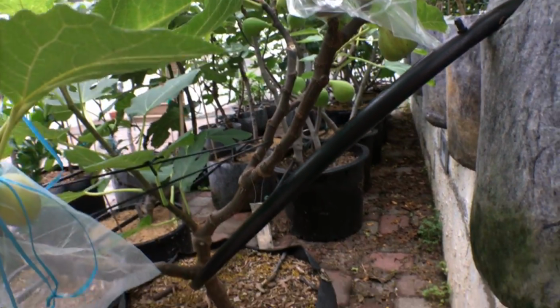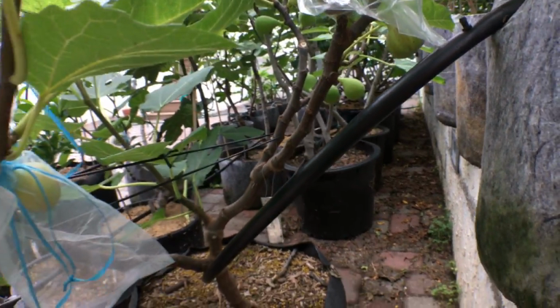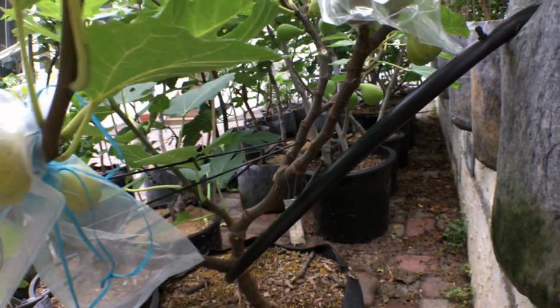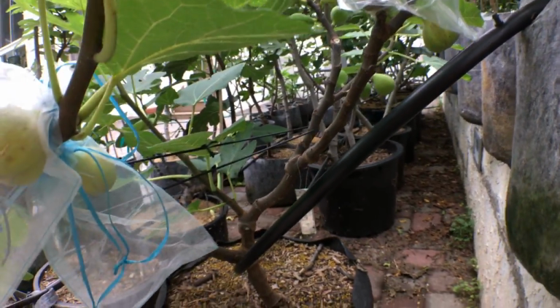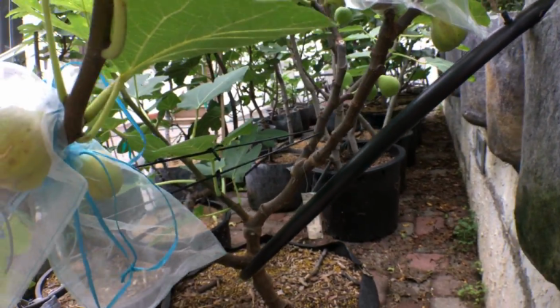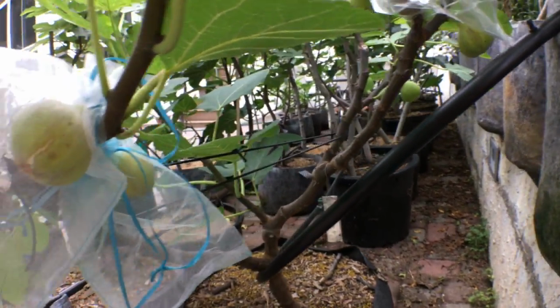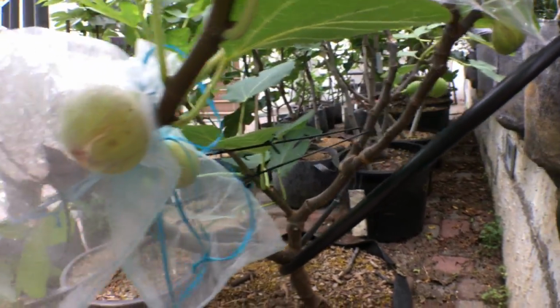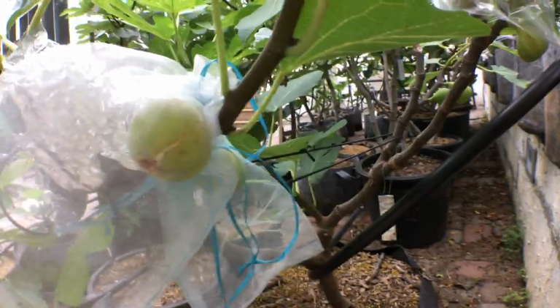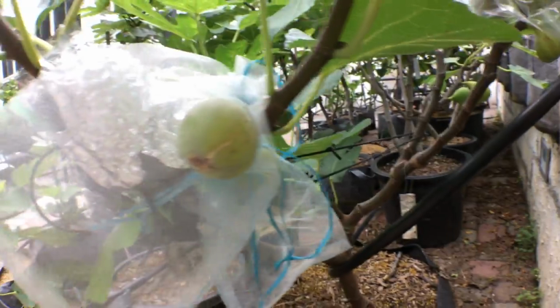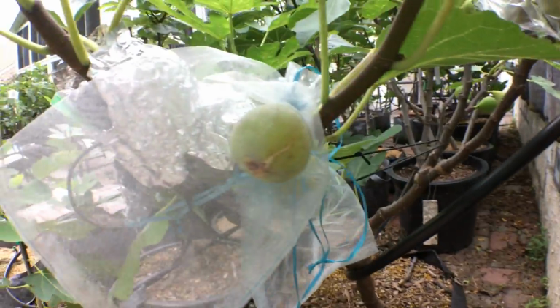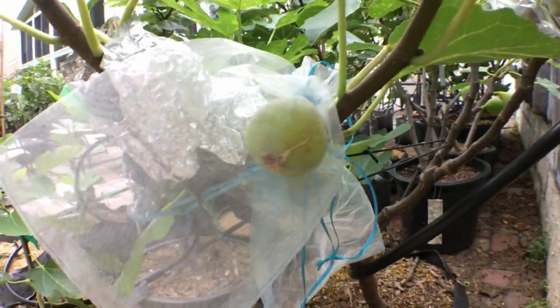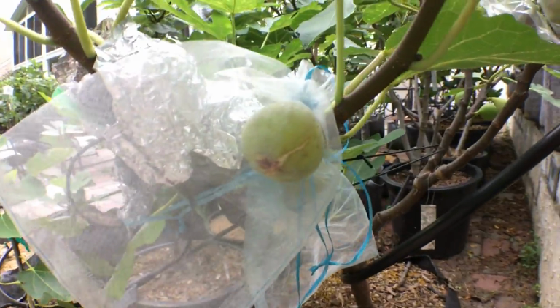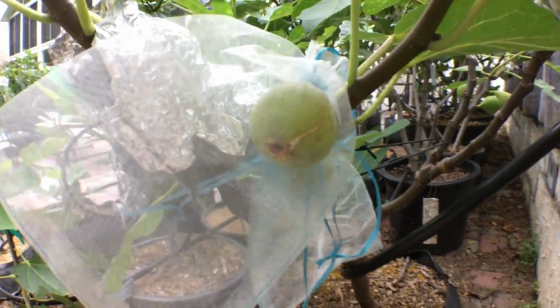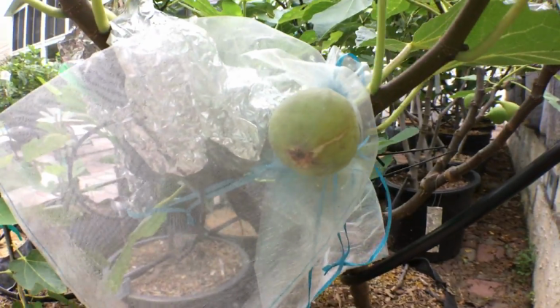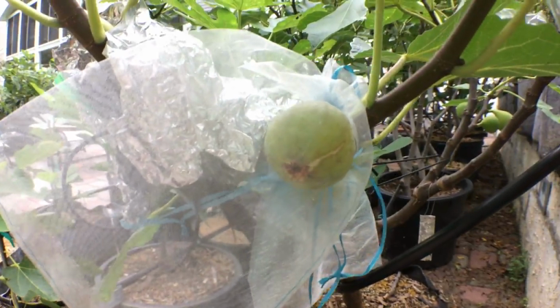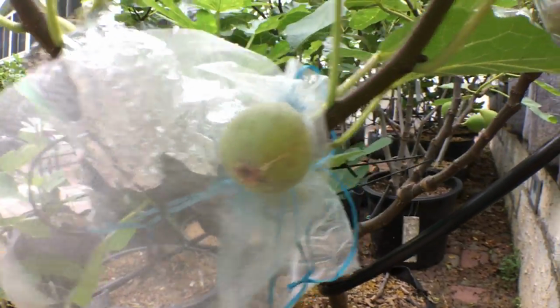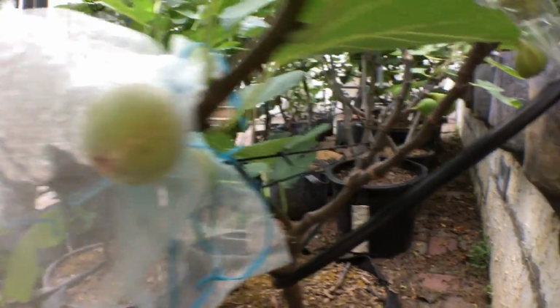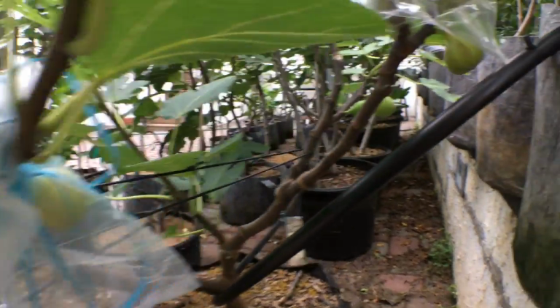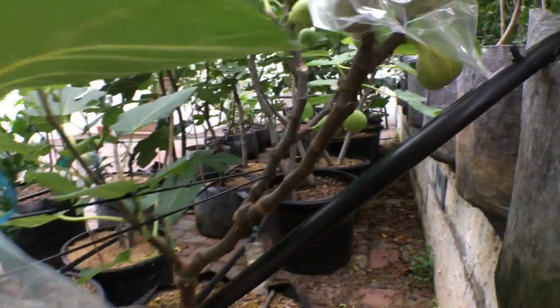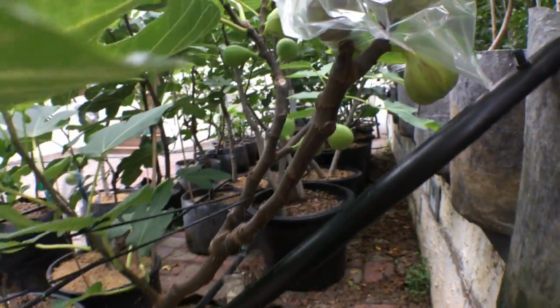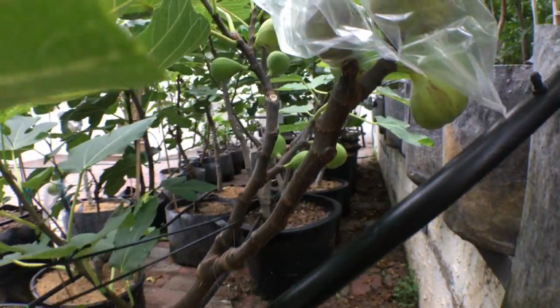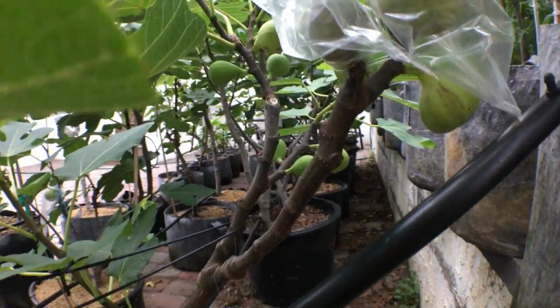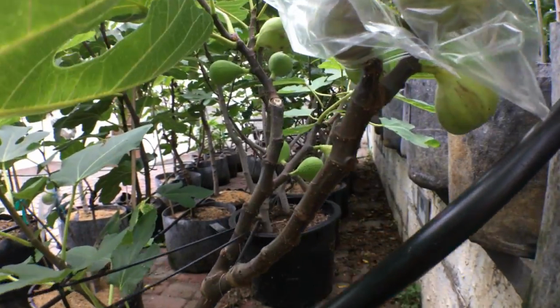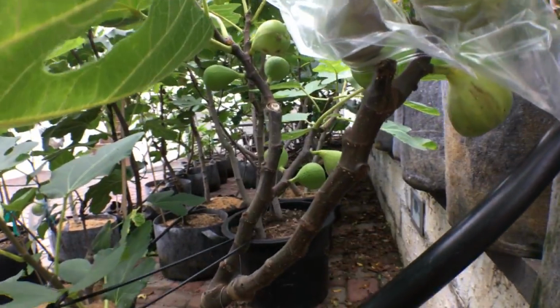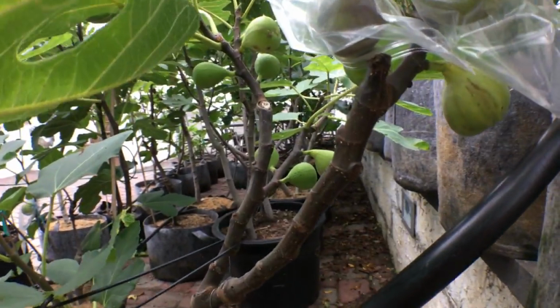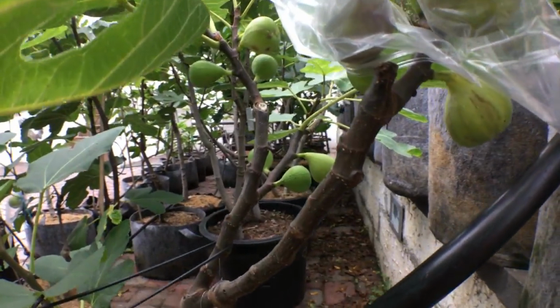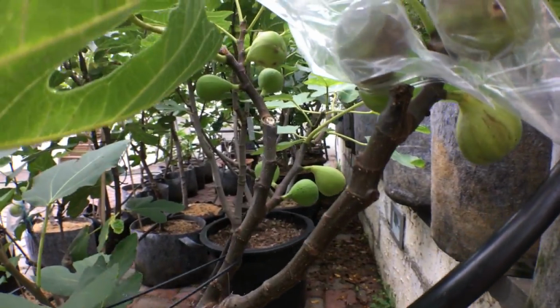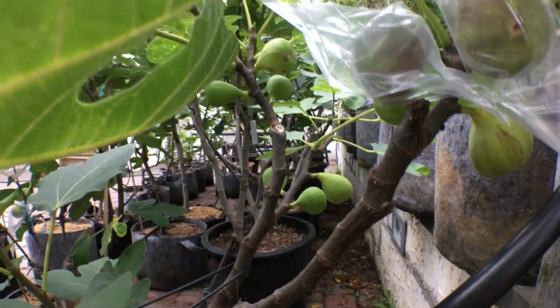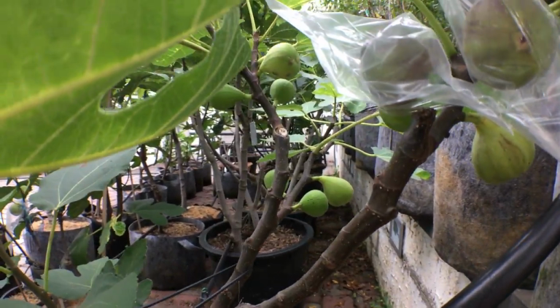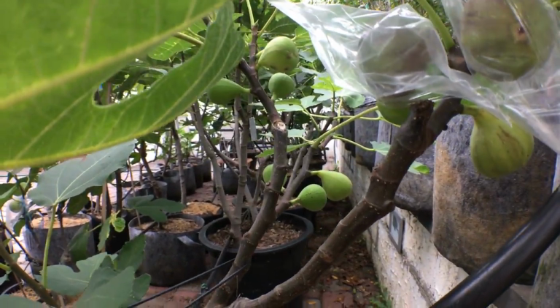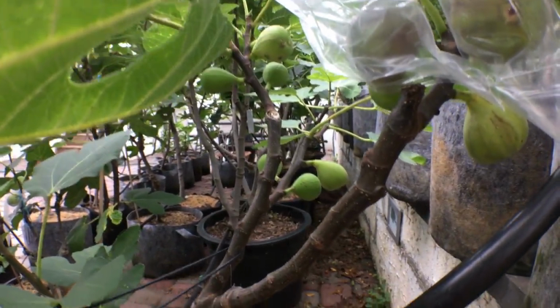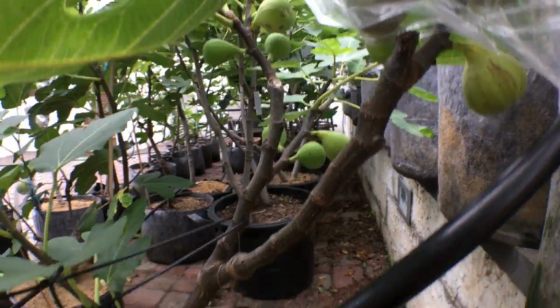This is a tree that has a pretty good reputation for being quite tasty. You can see it's quite productive.